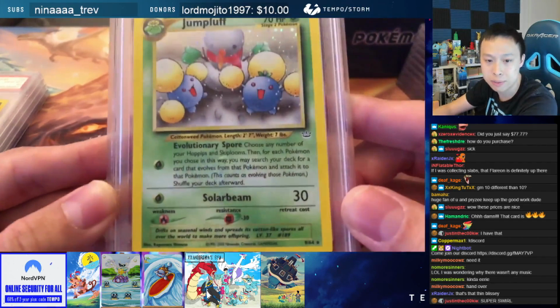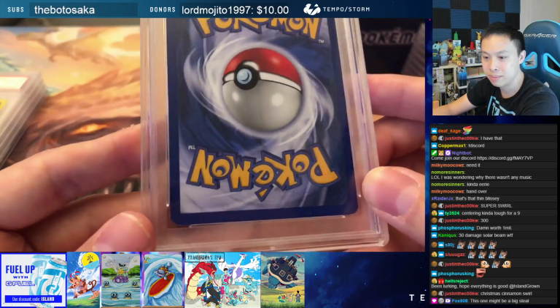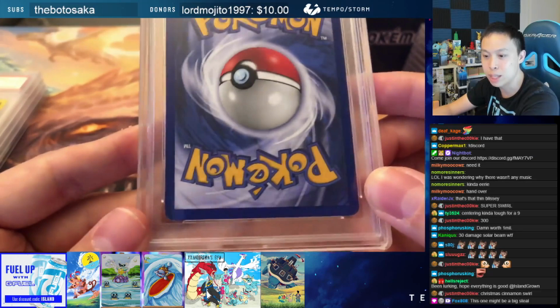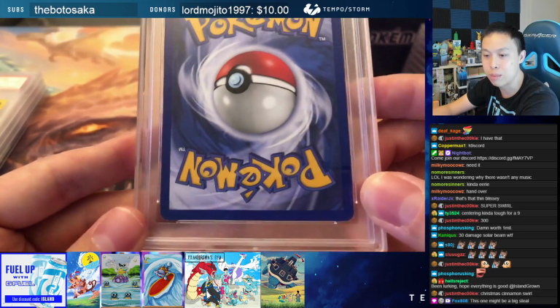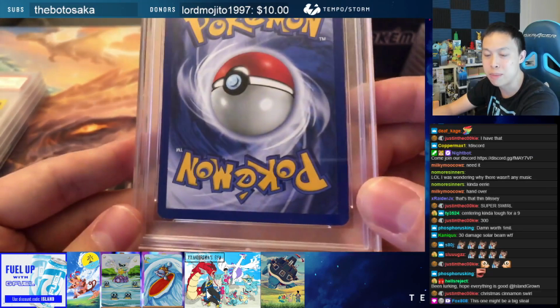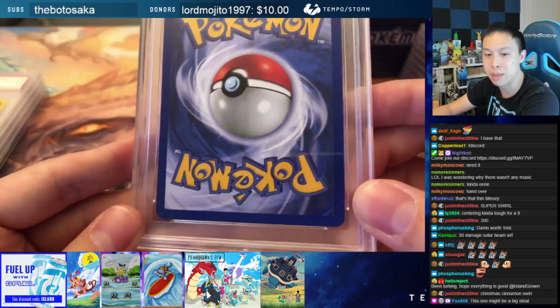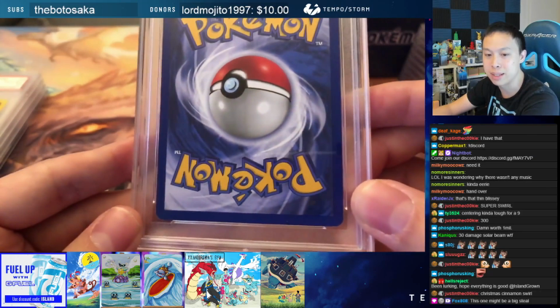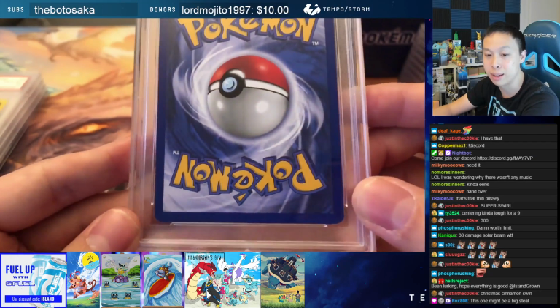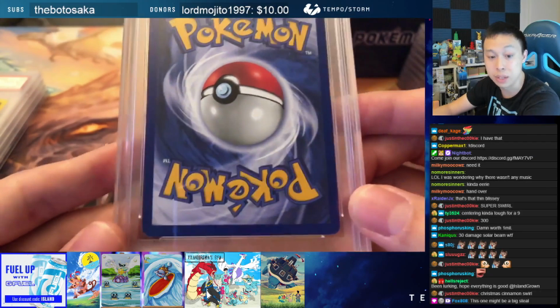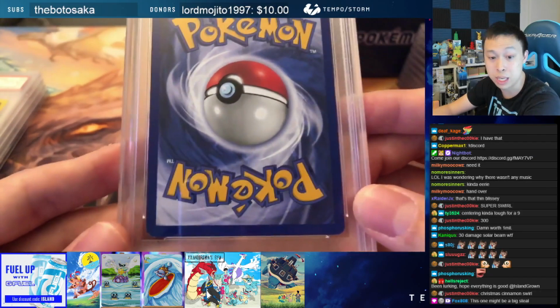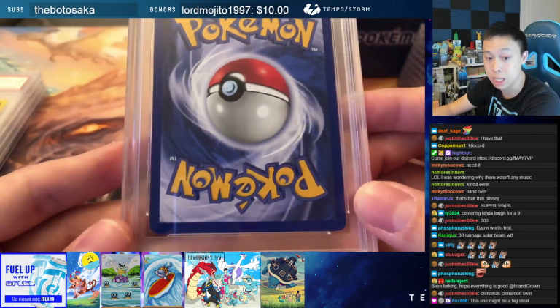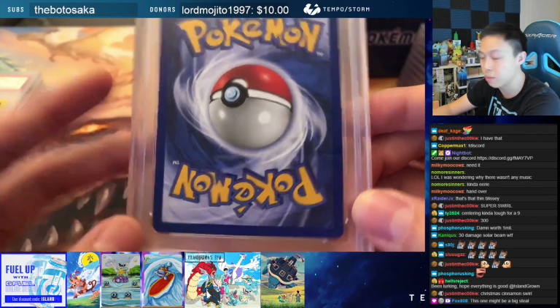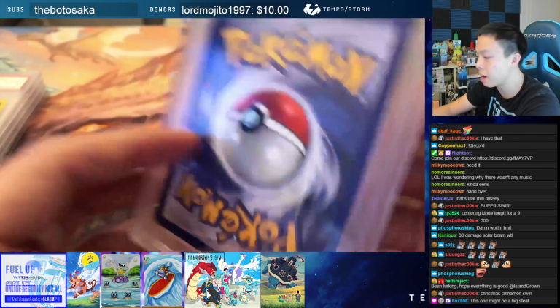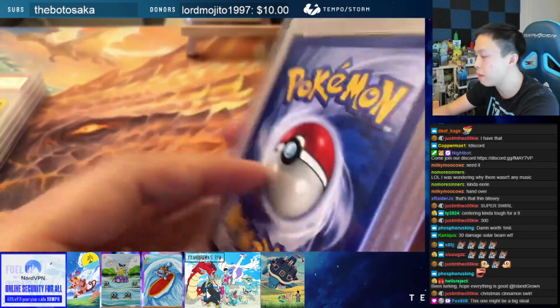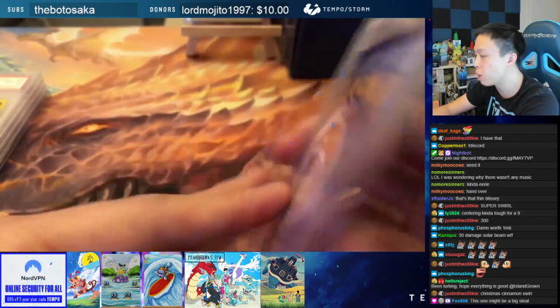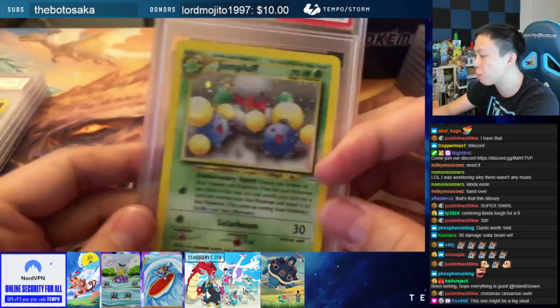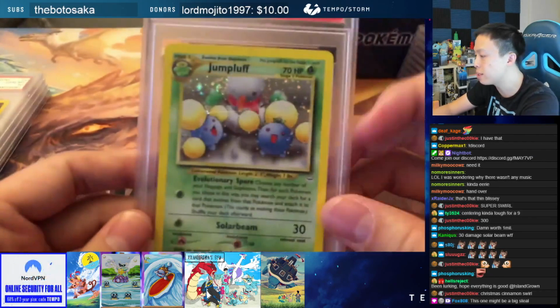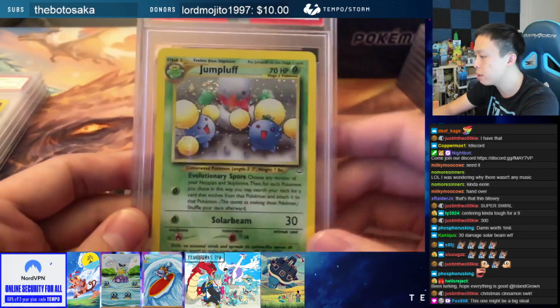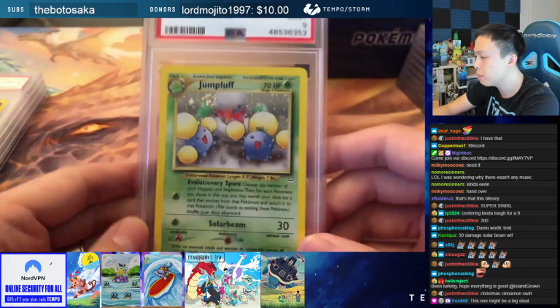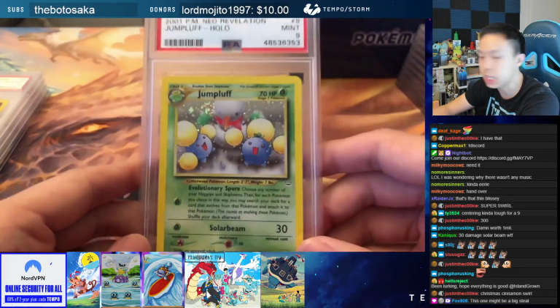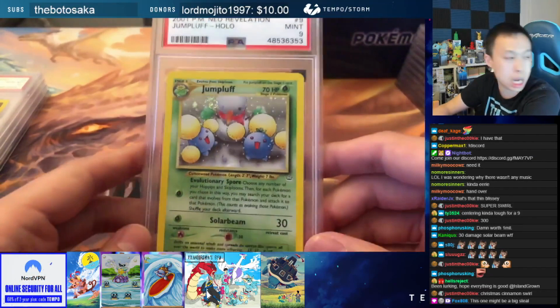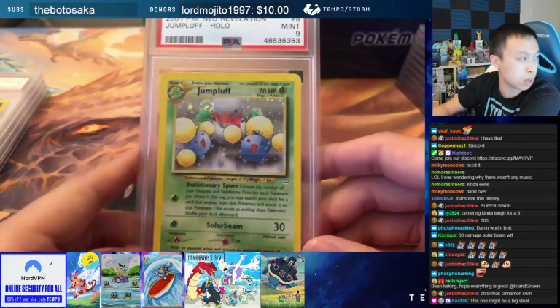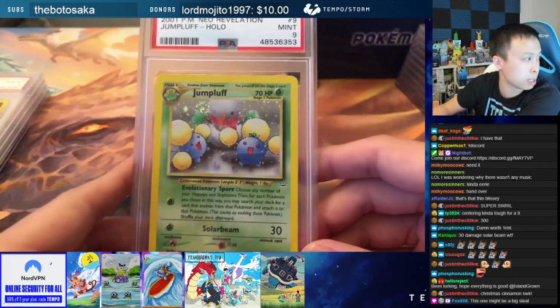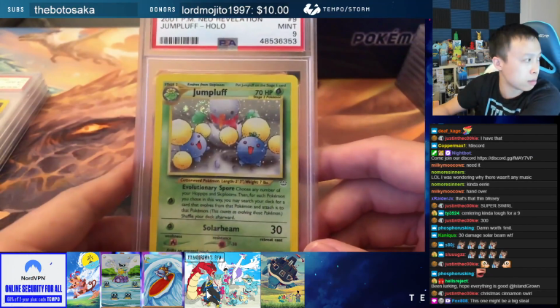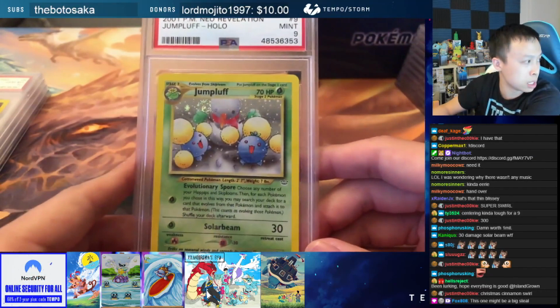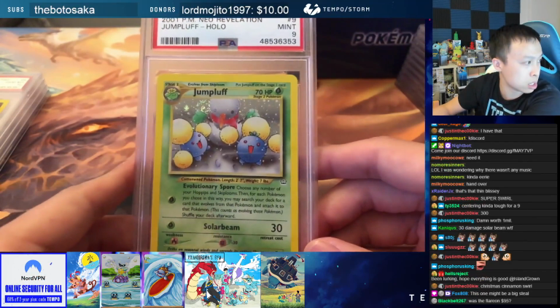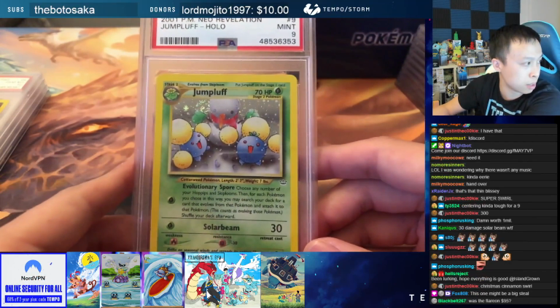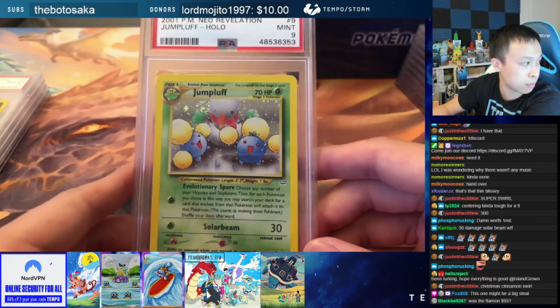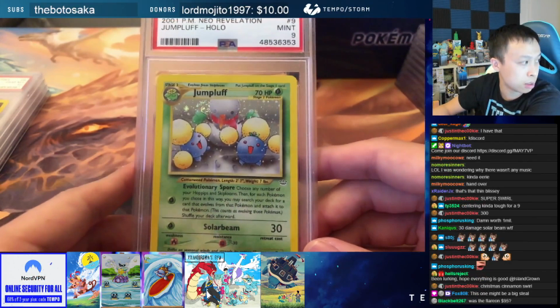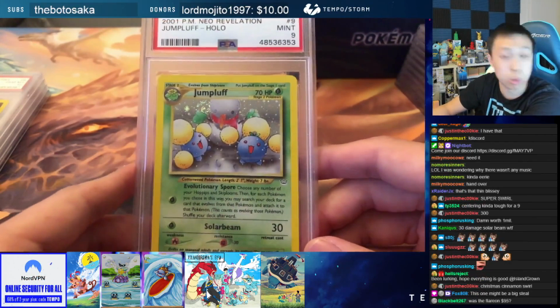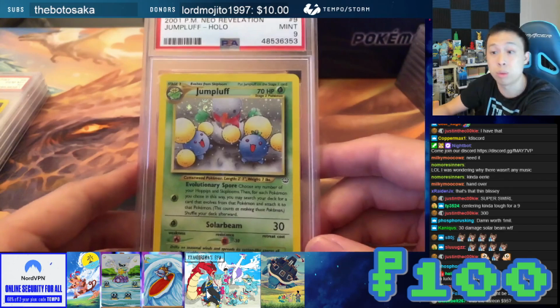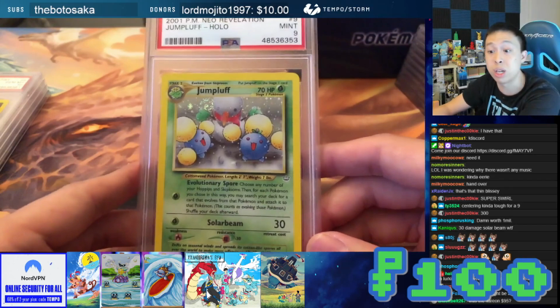This one might be a big steal. PSA 9 Neo Revelations Jumpluff — $100.